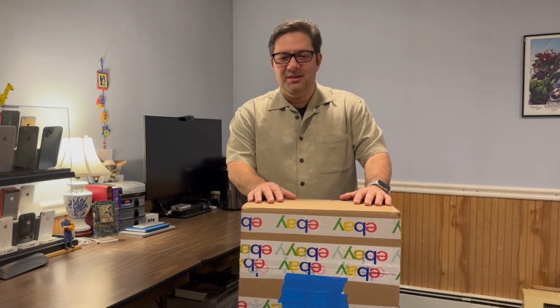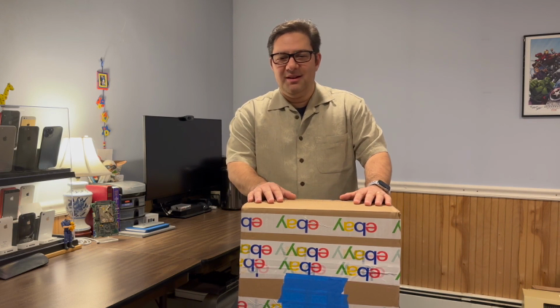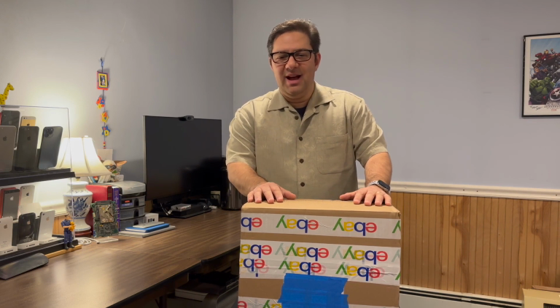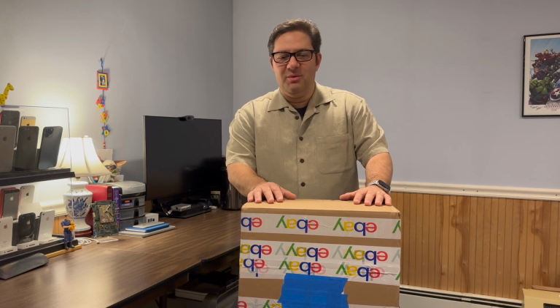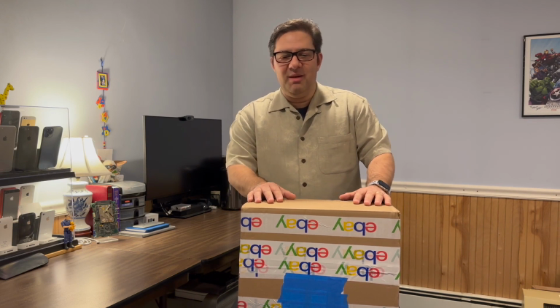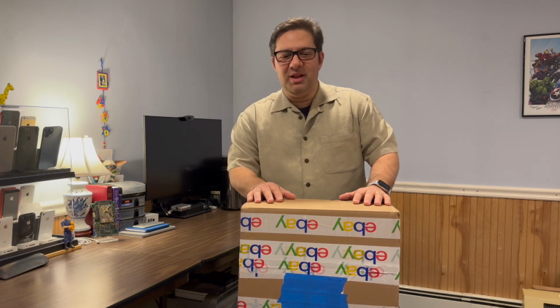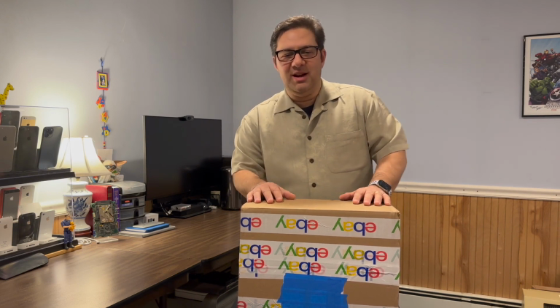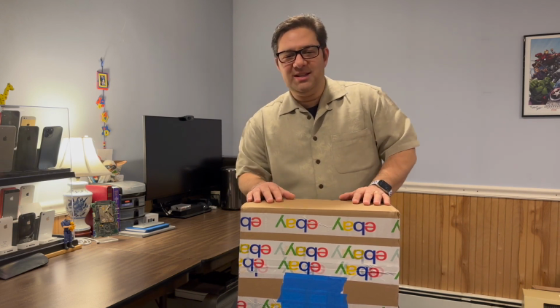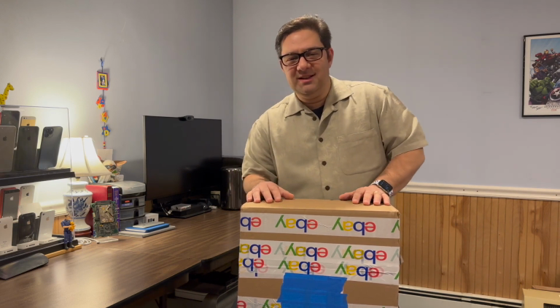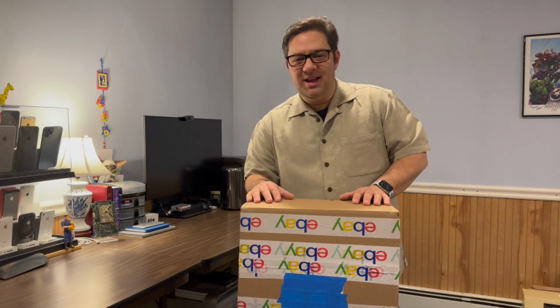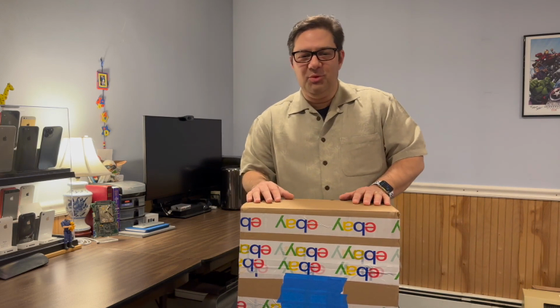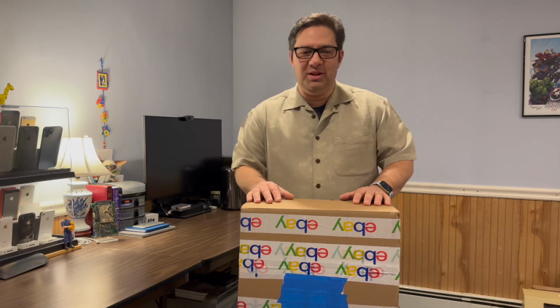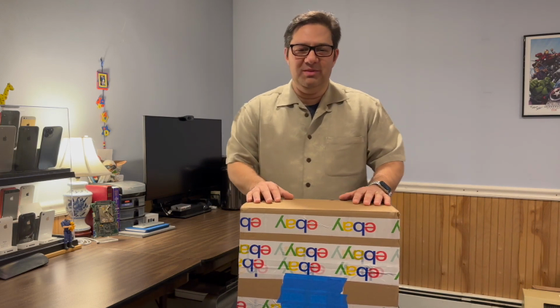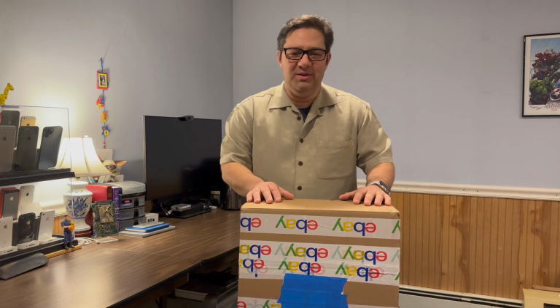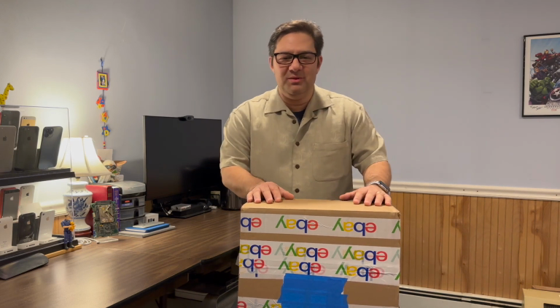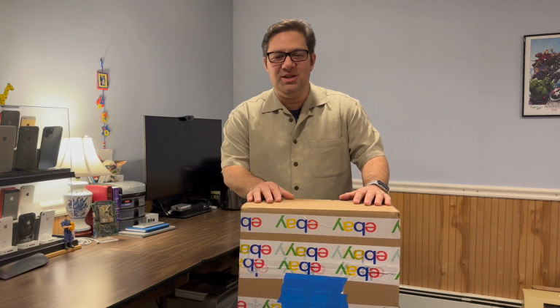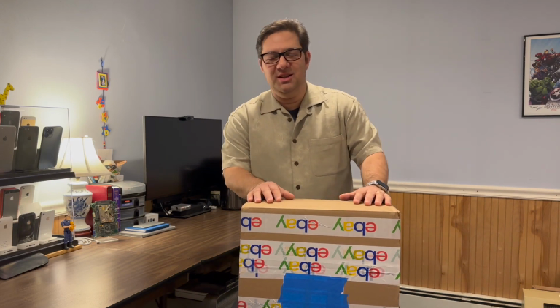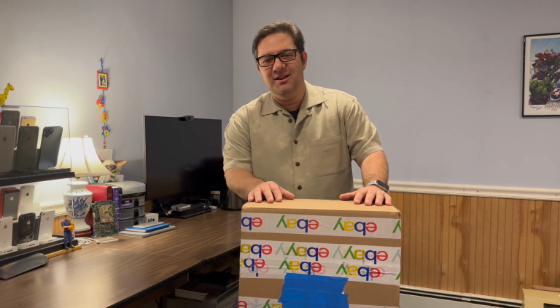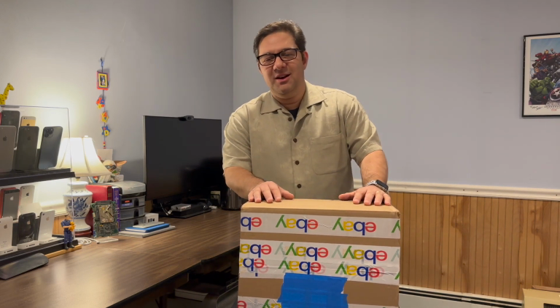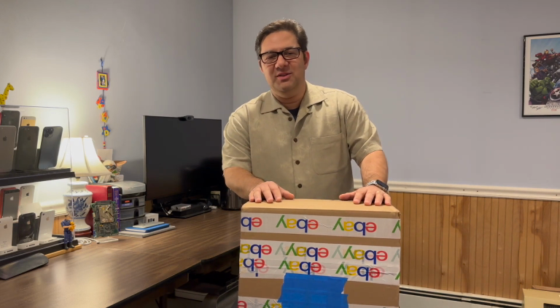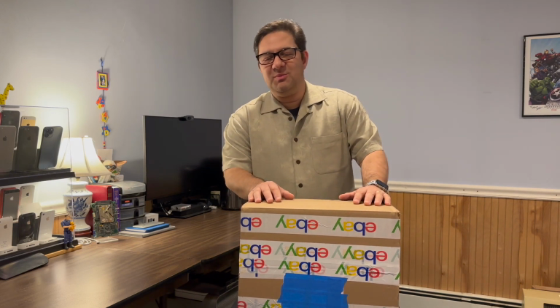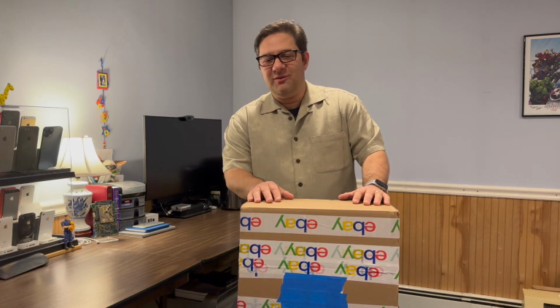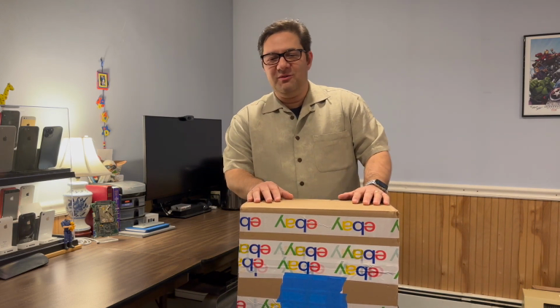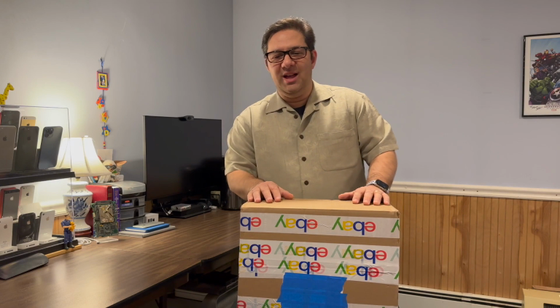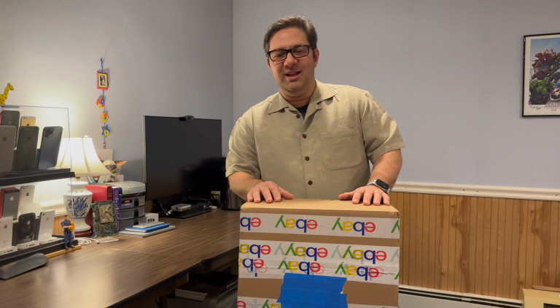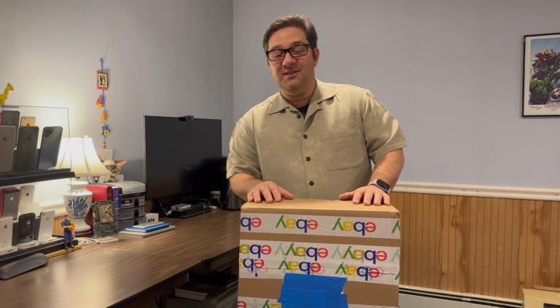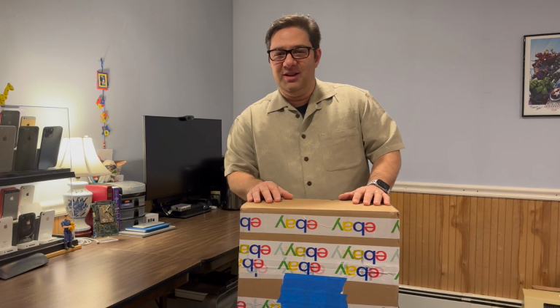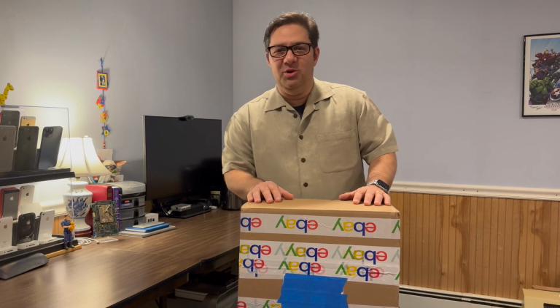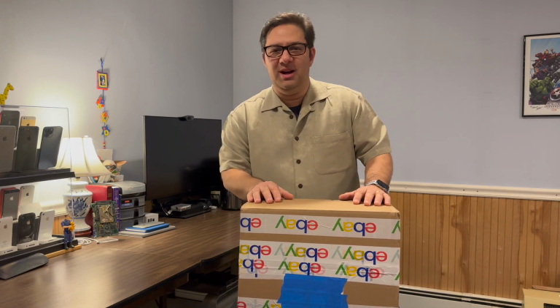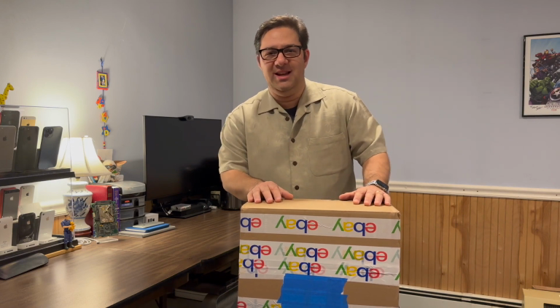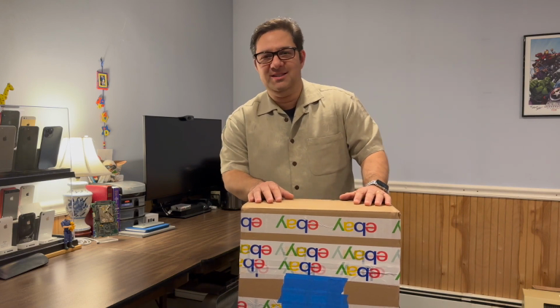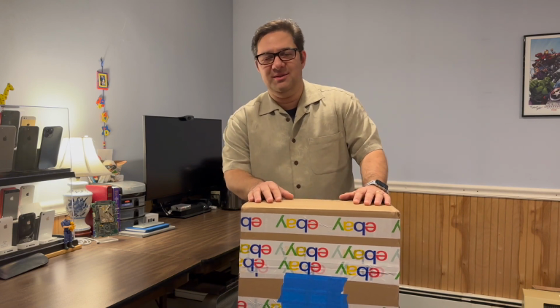Hi everyone, I'm Alan Gracia, and welcome to another edition of the Smartphone Fanatics video podcast series.